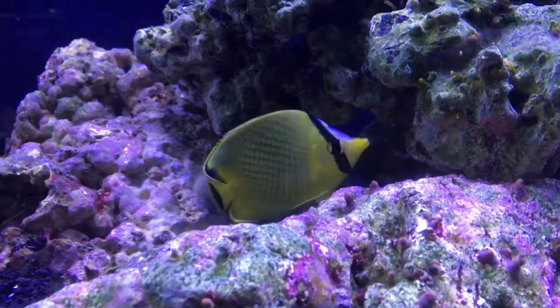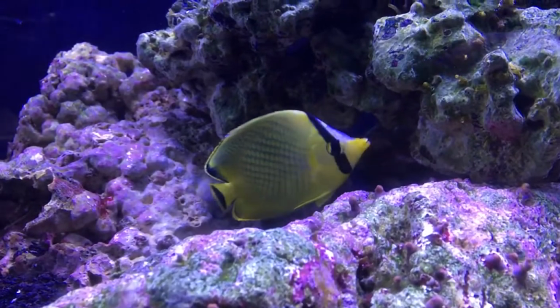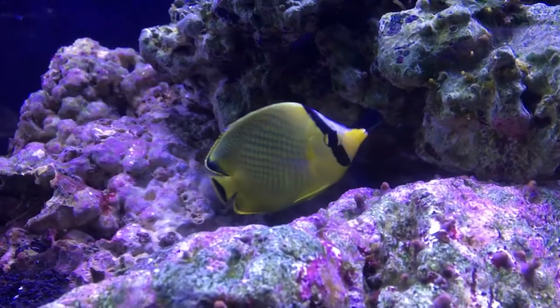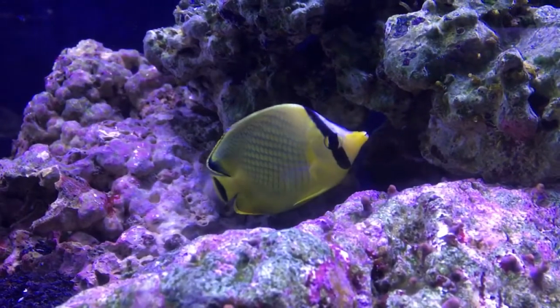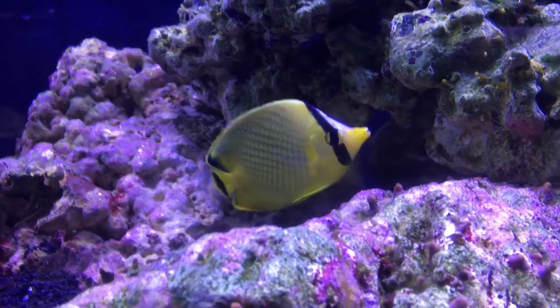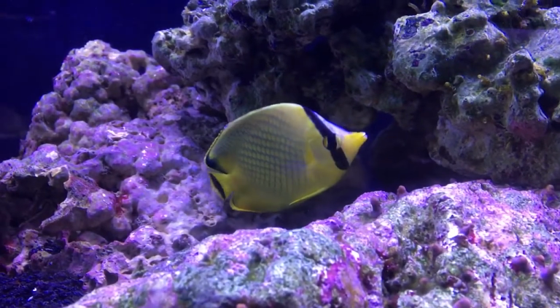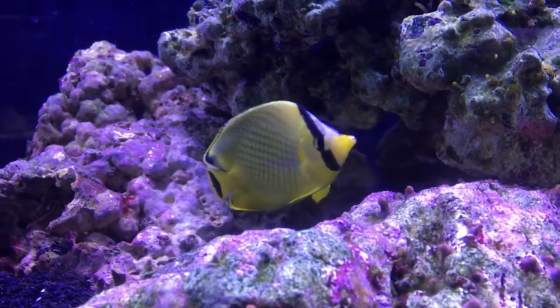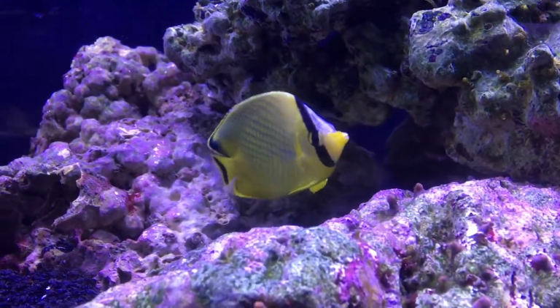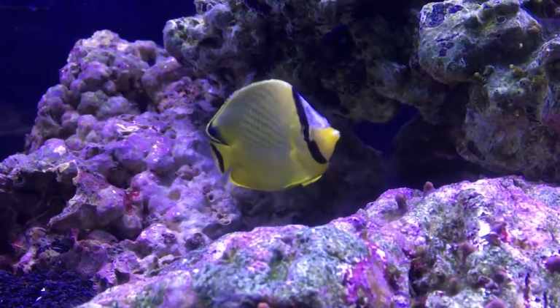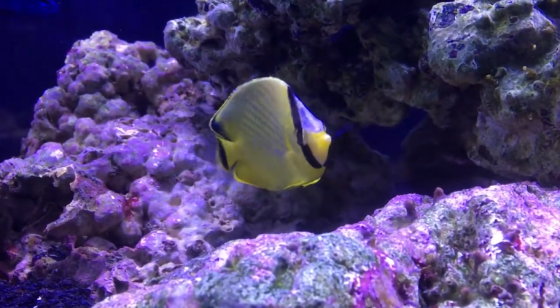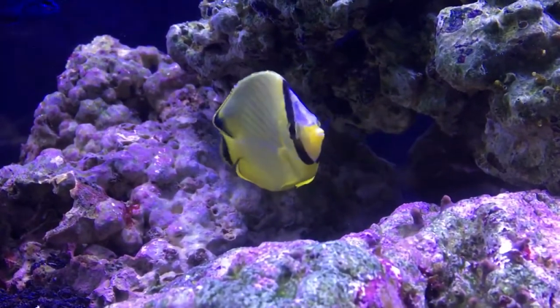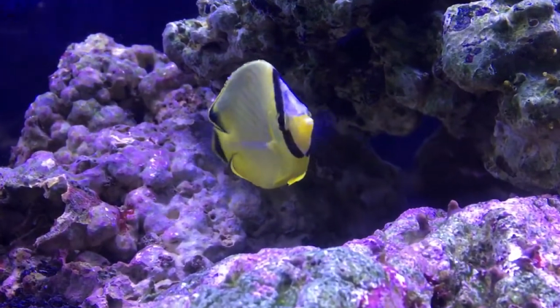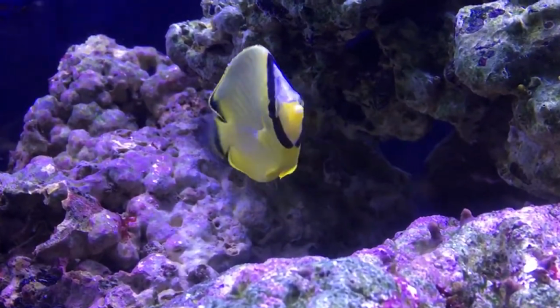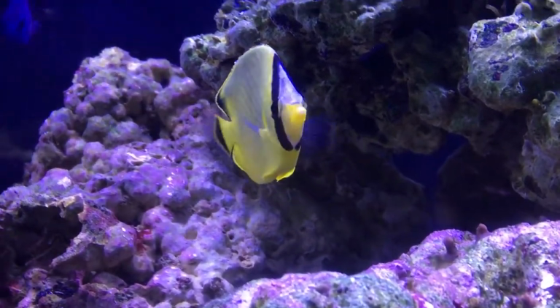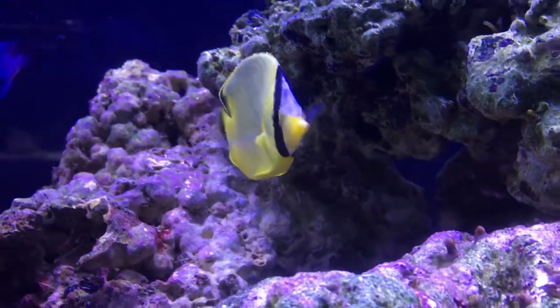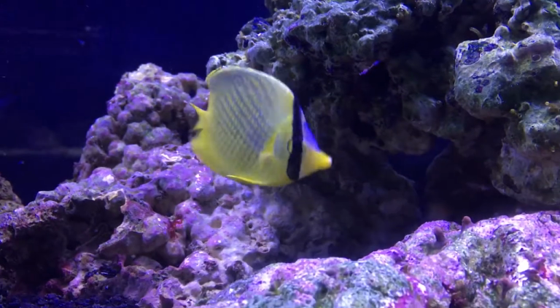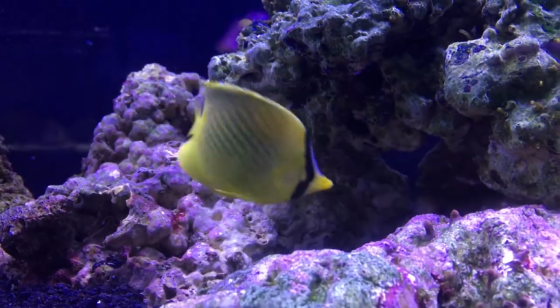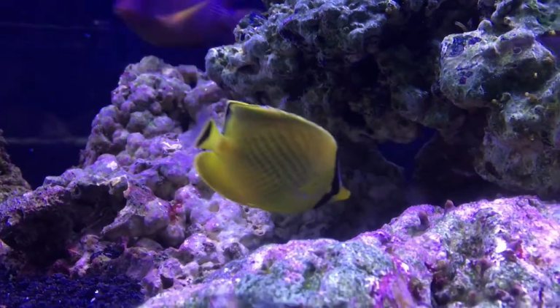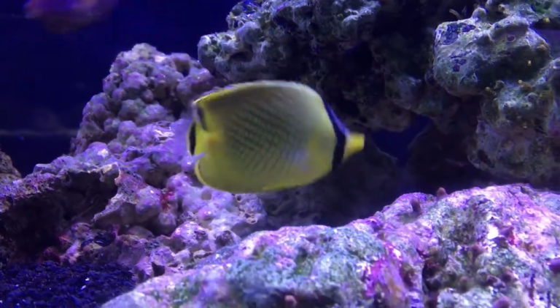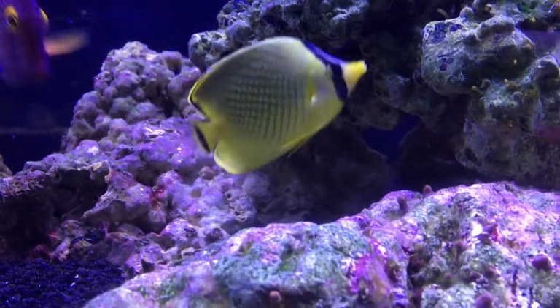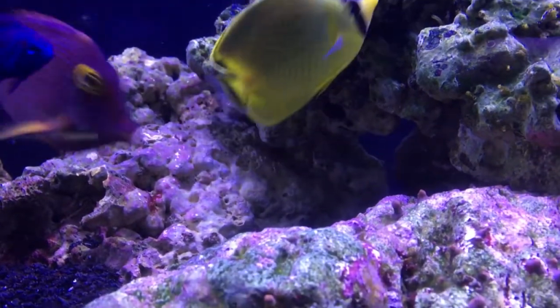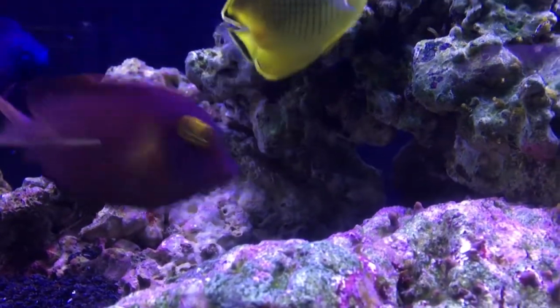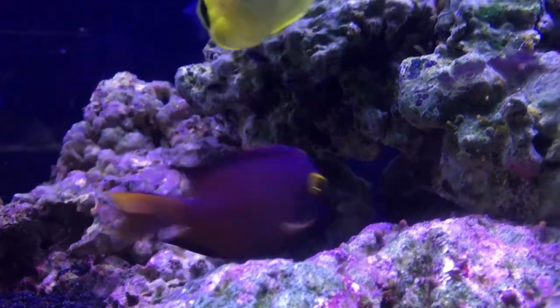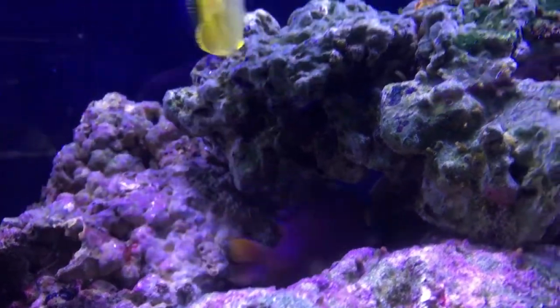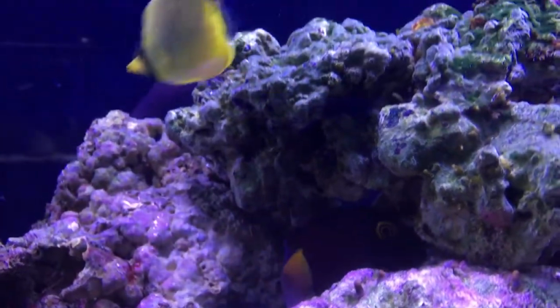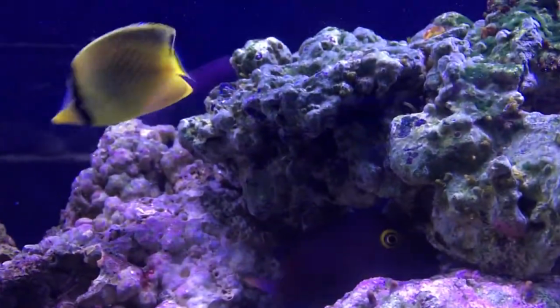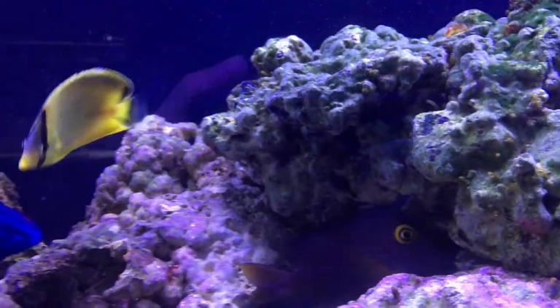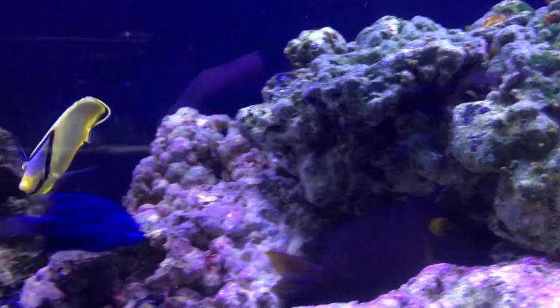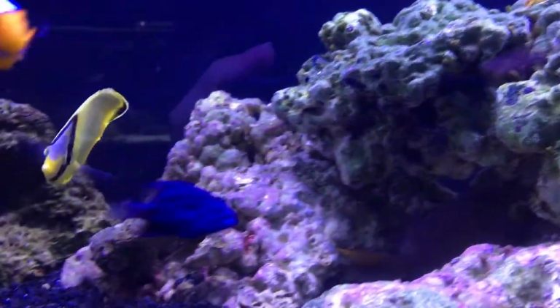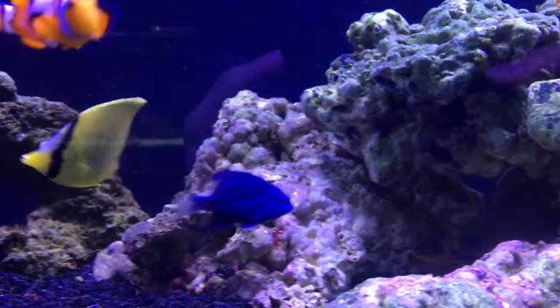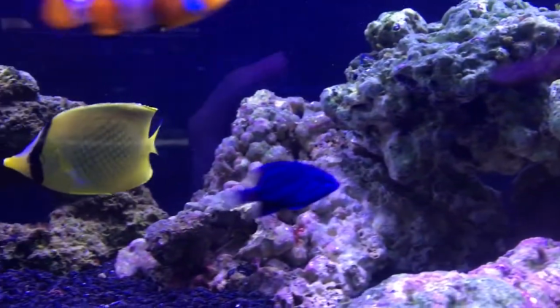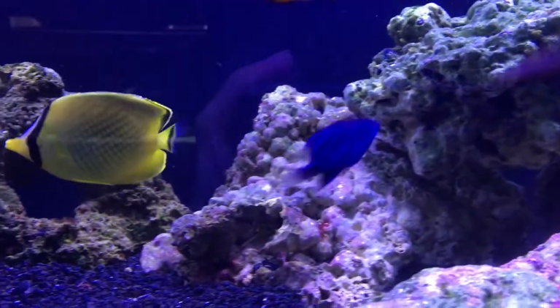What's up everybody, it's Brock, and we got a brand new episode of All About today. Today we're learning about the Lattice Butterfly Fish.